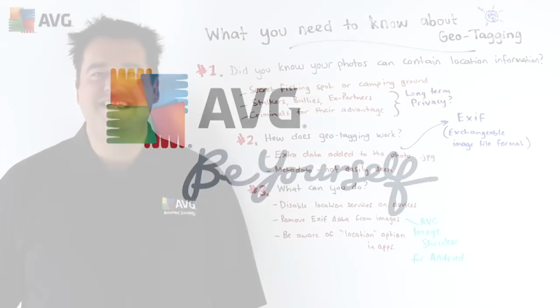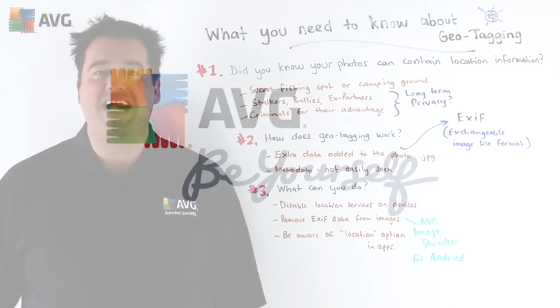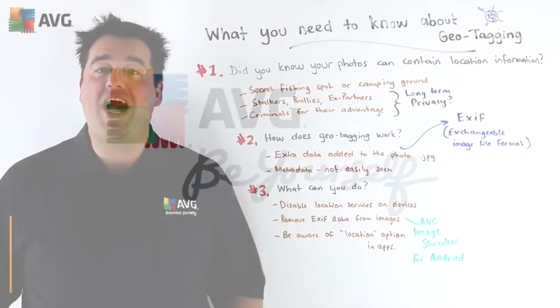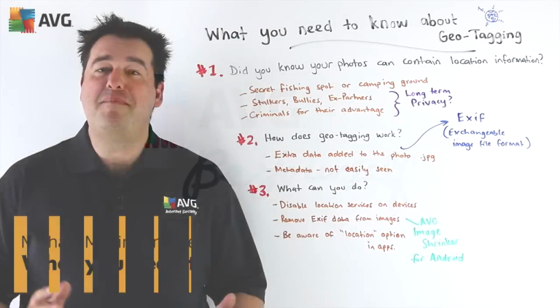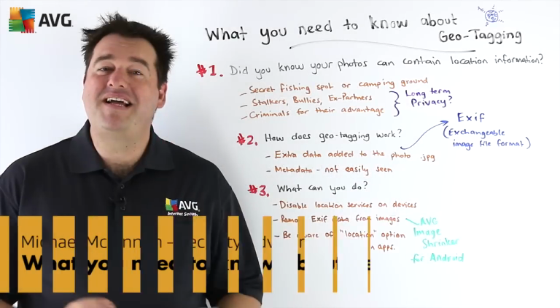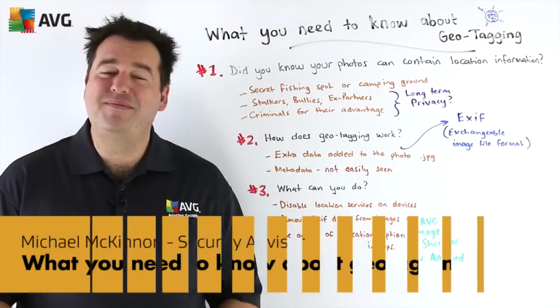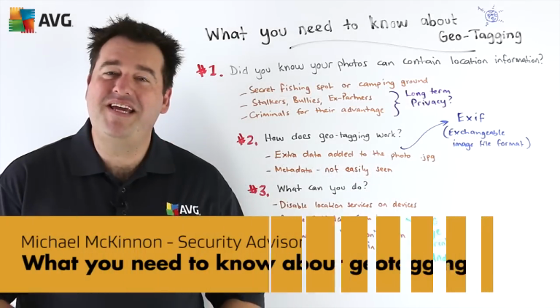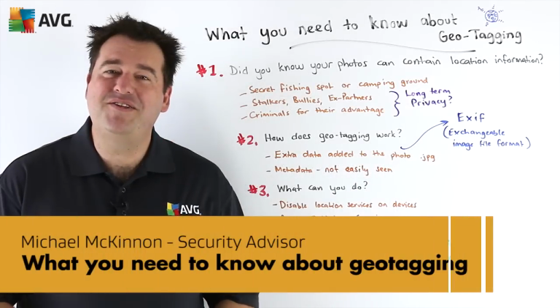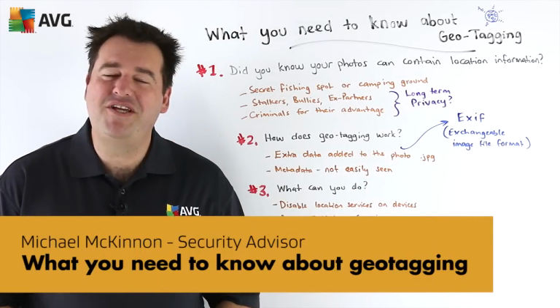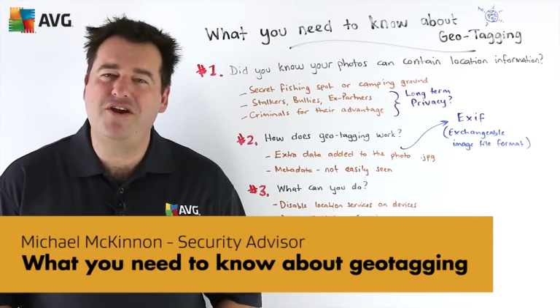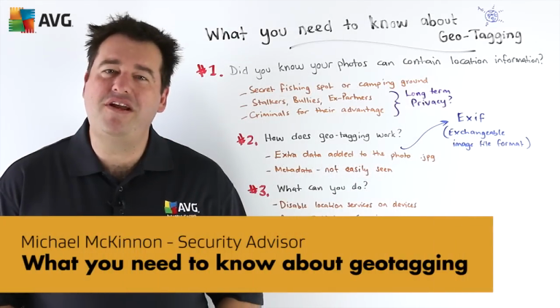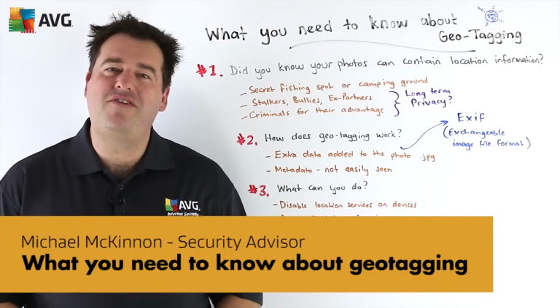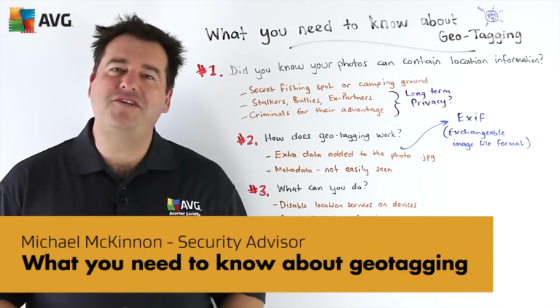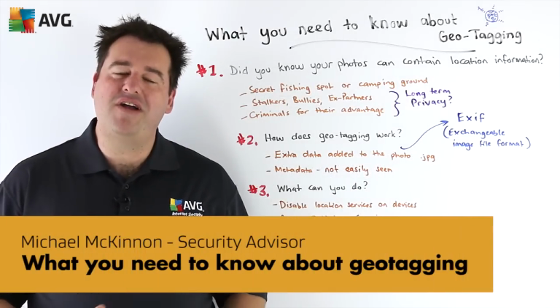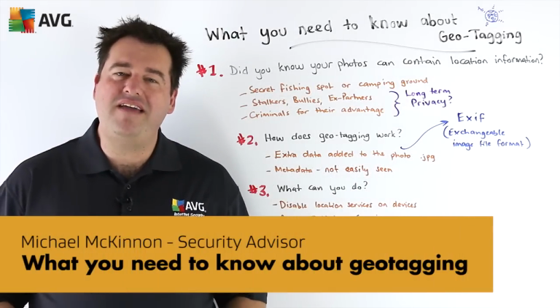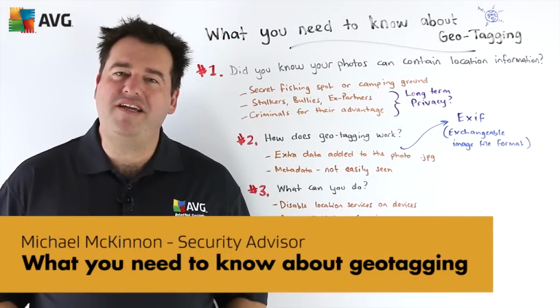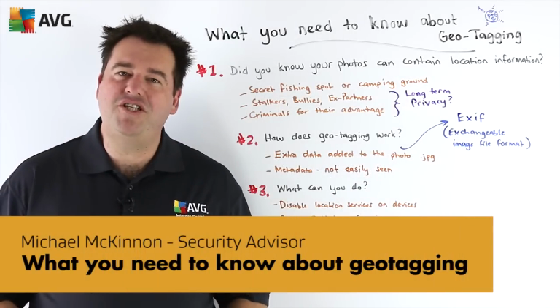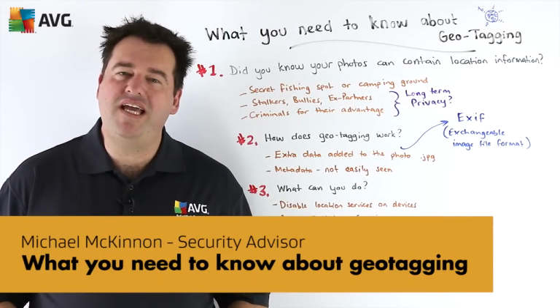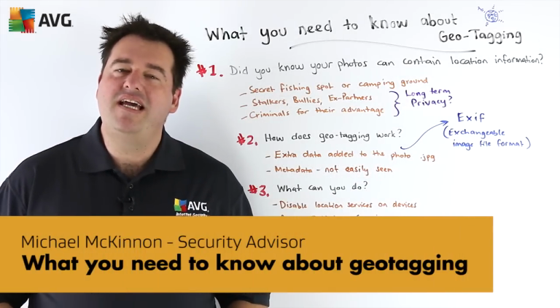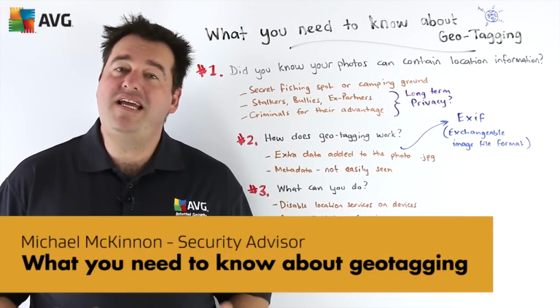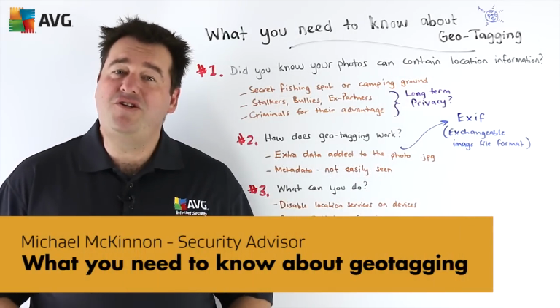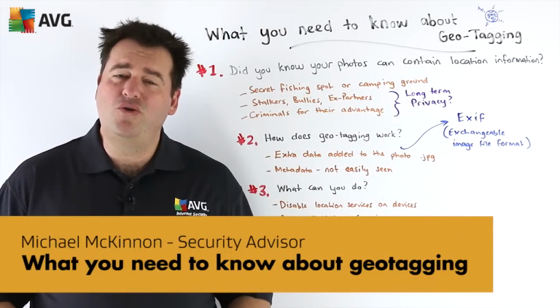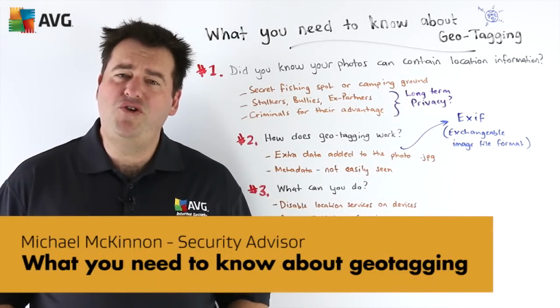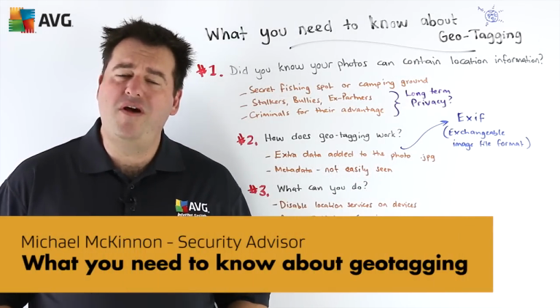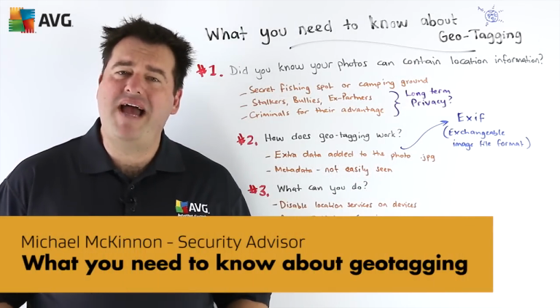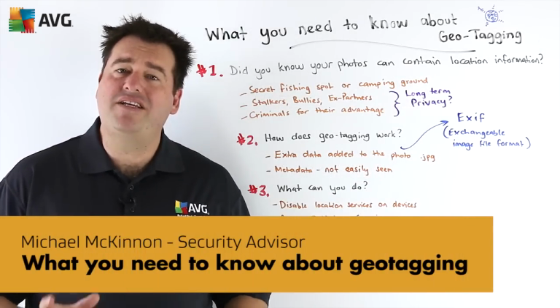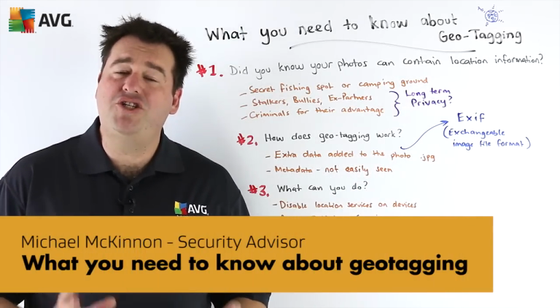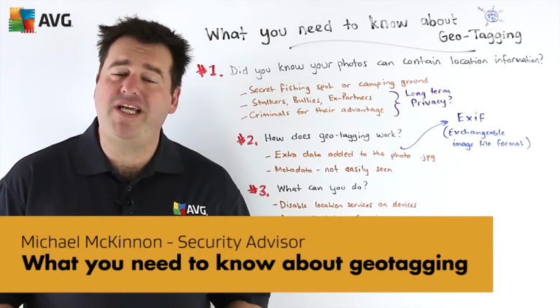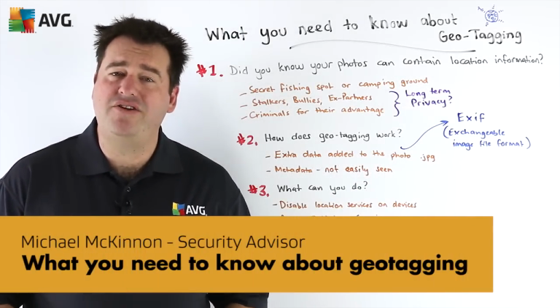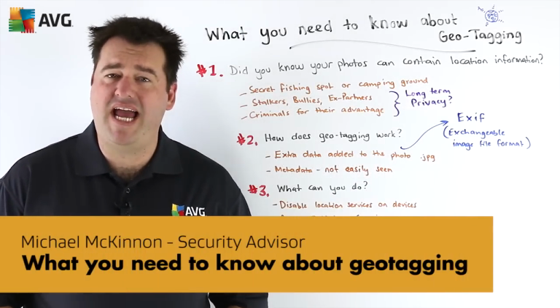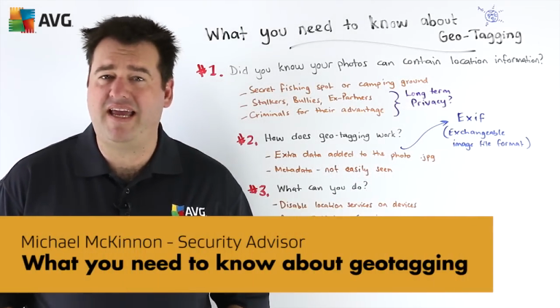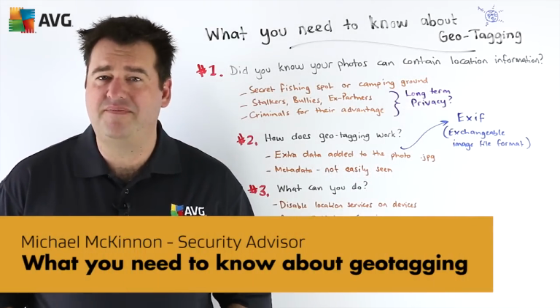Hi, I'm Michael McKinnon, Security Advisor at AVG, here to talk to you about geotagging.